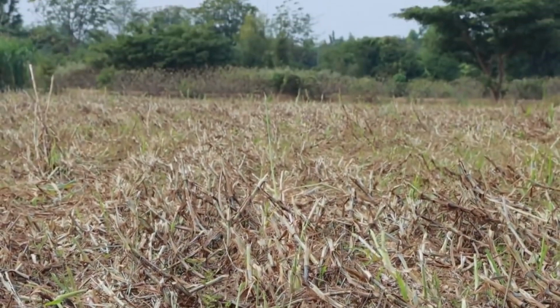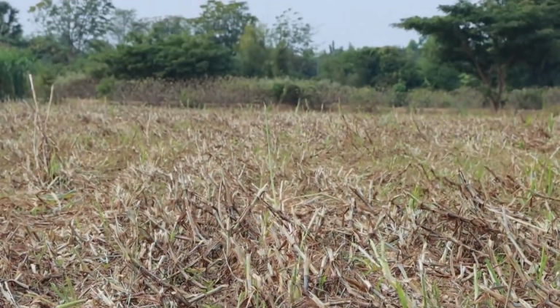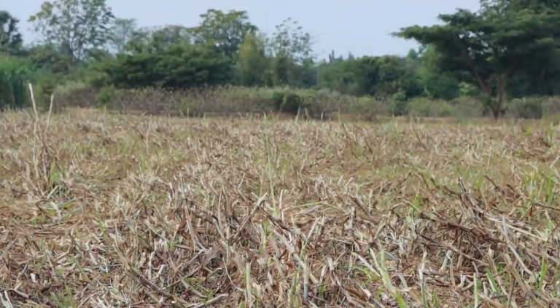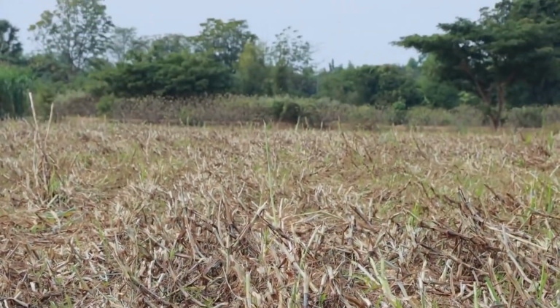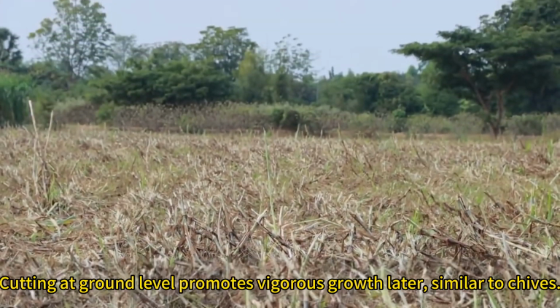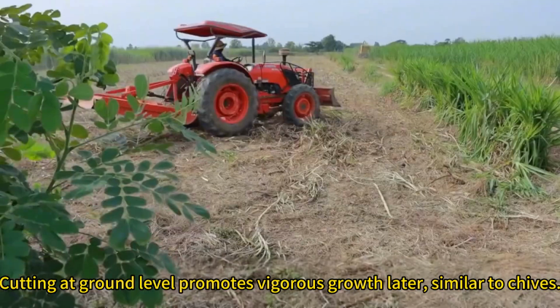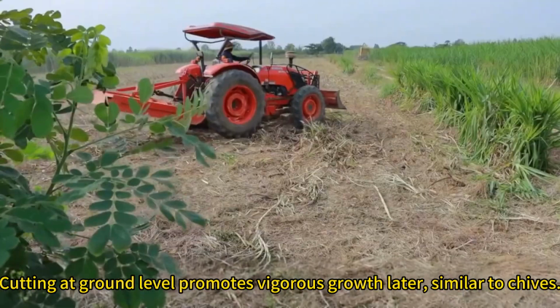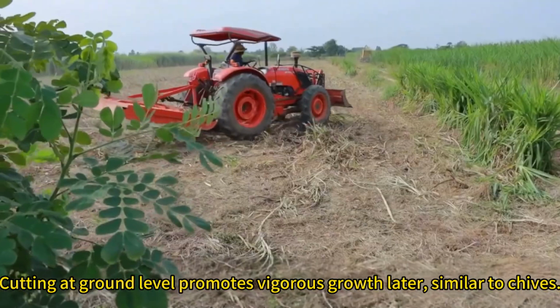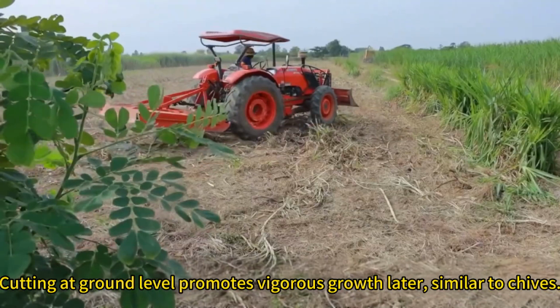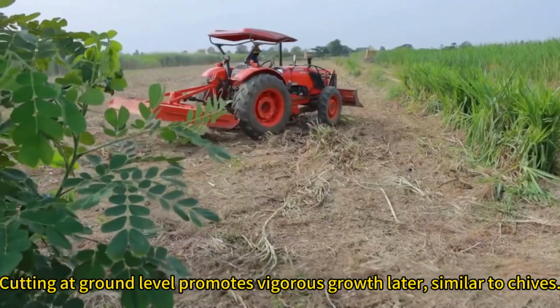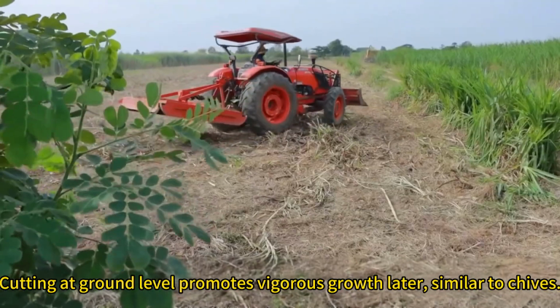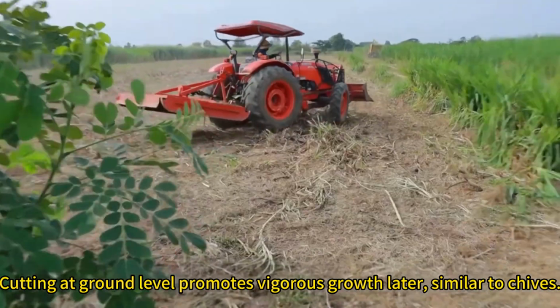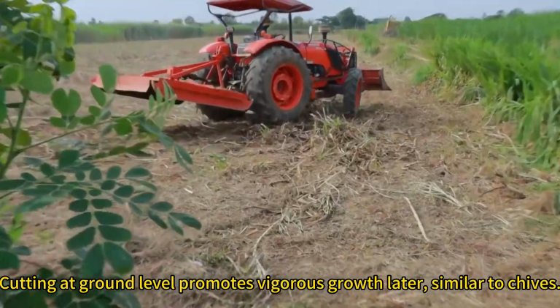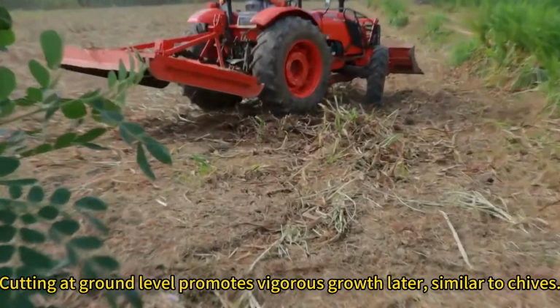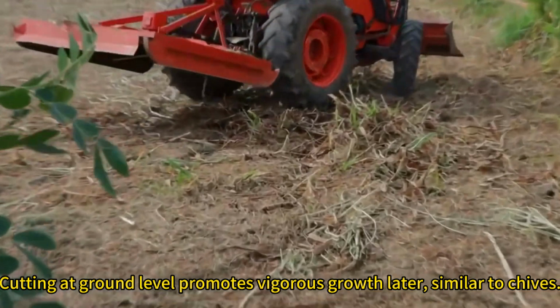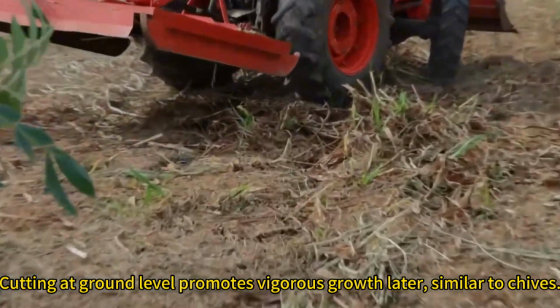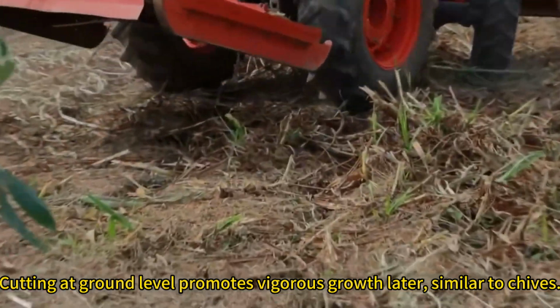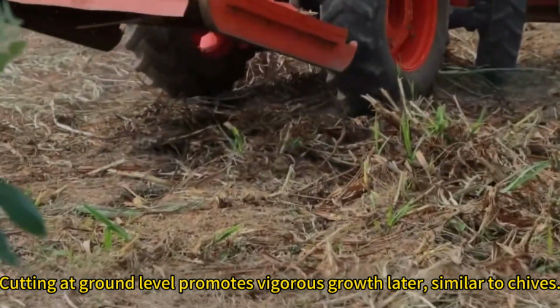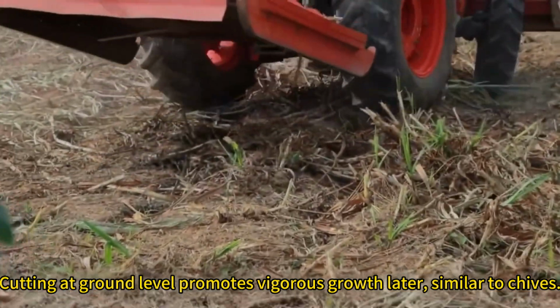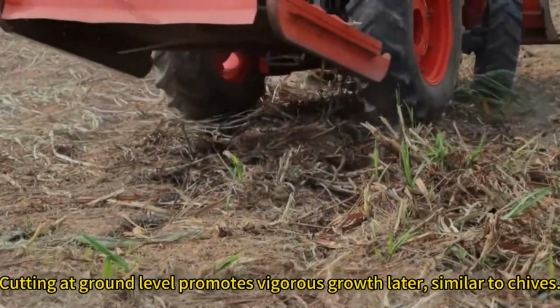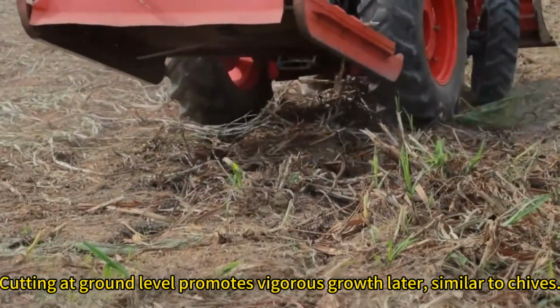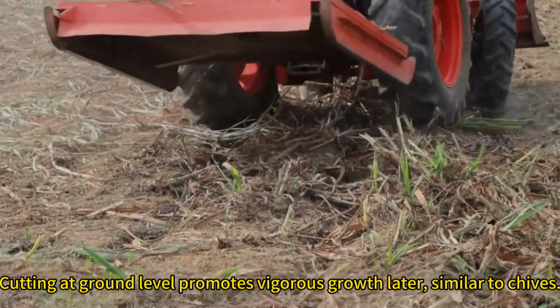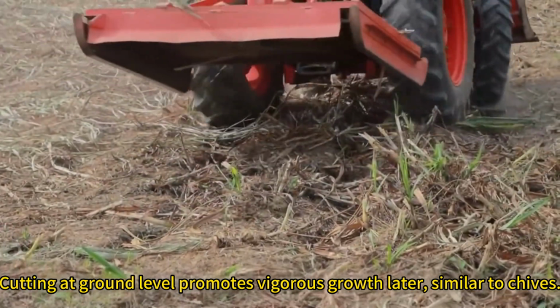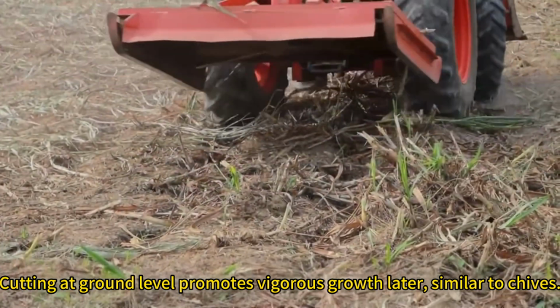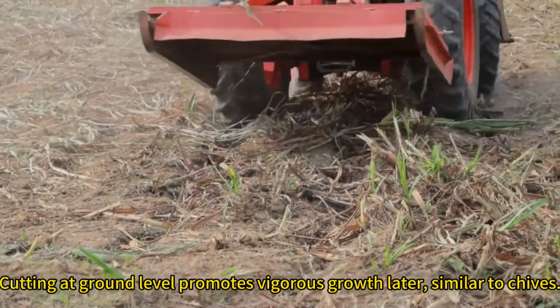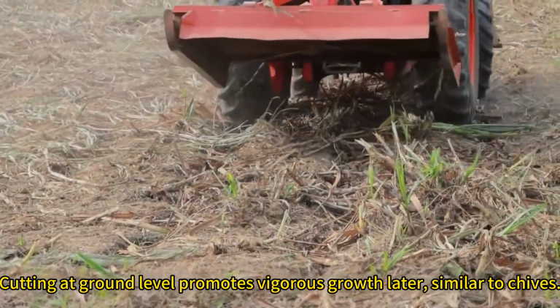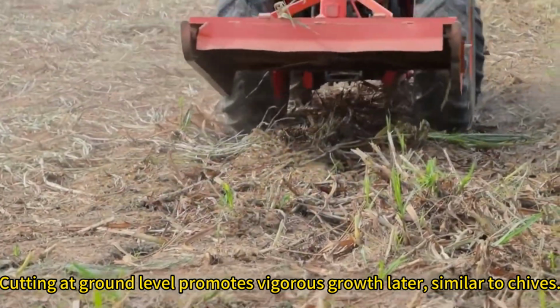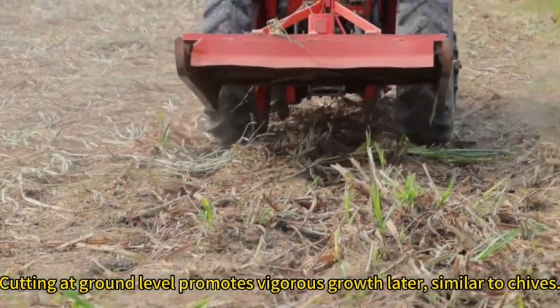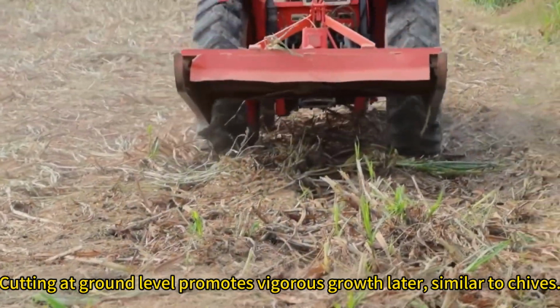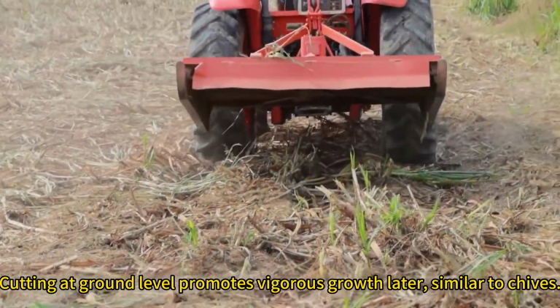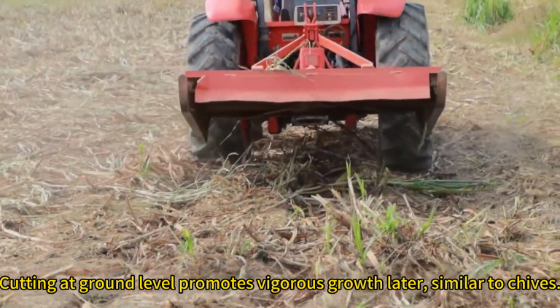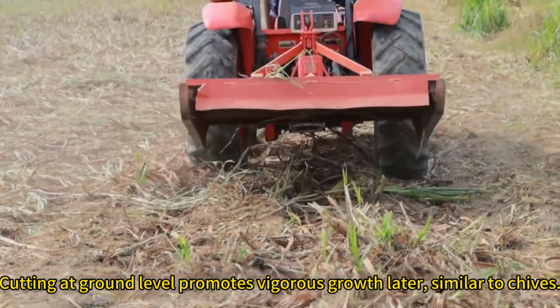Cutting at ground level promotes vigorous regrowth later, similar to chives.